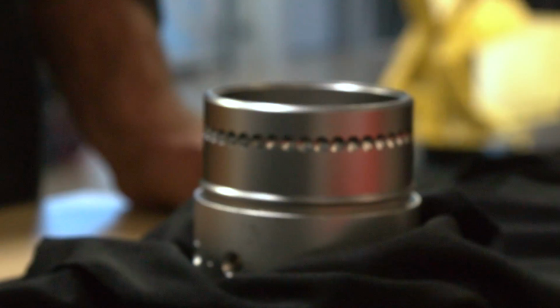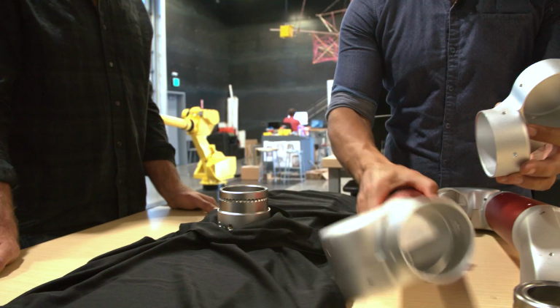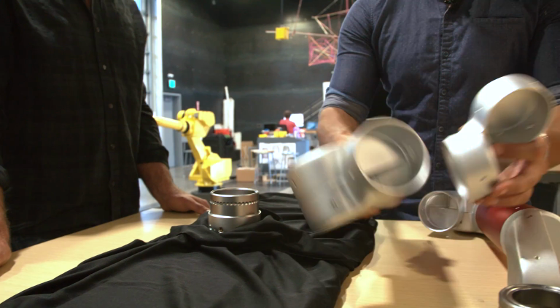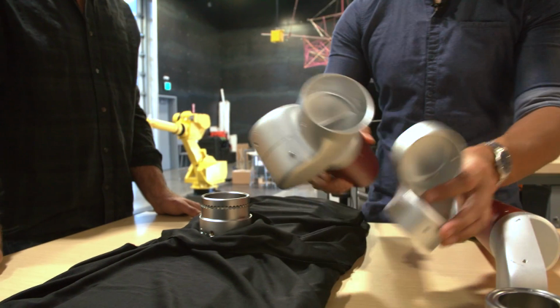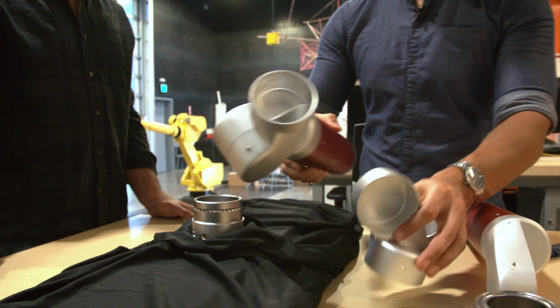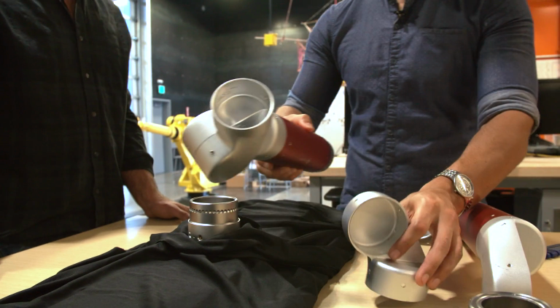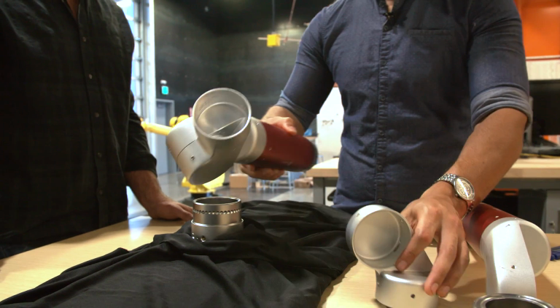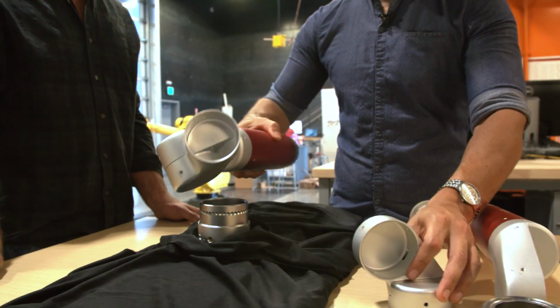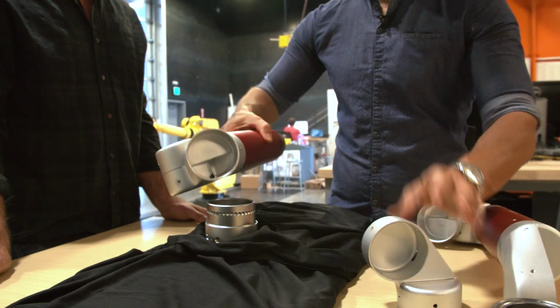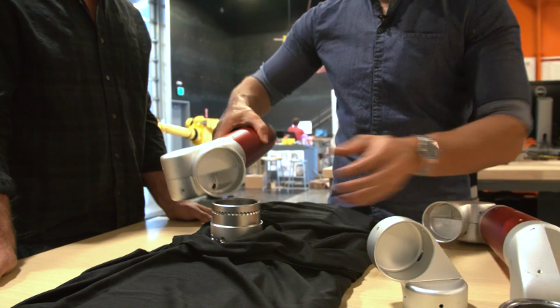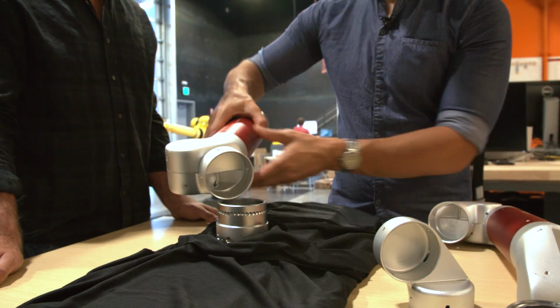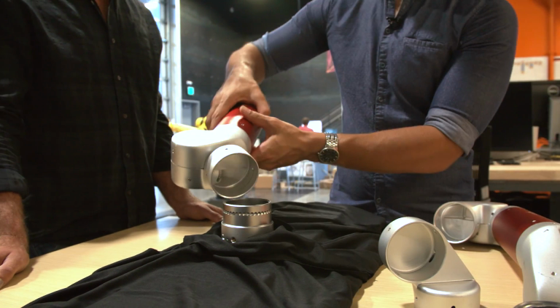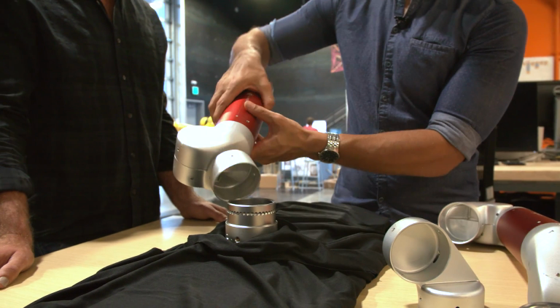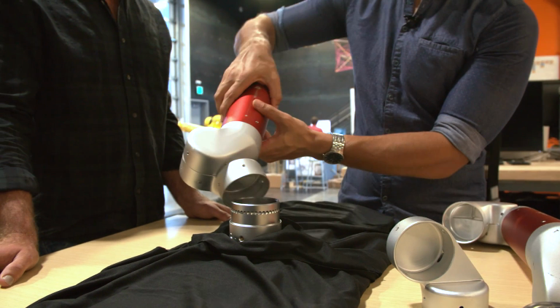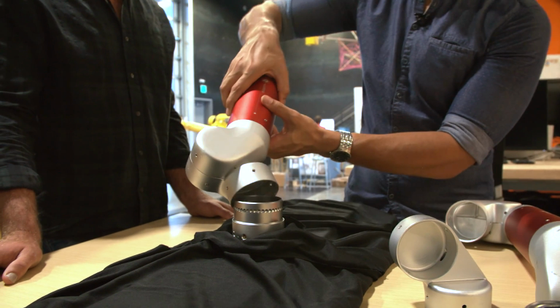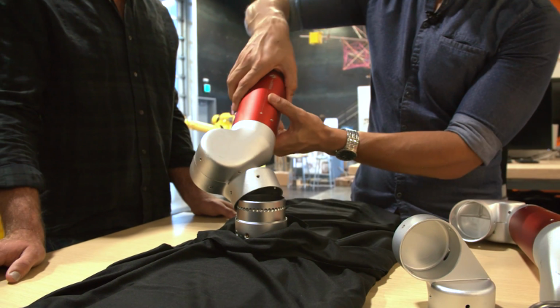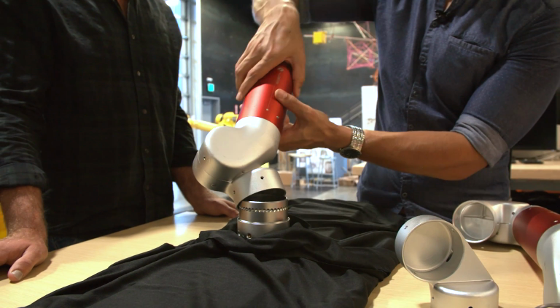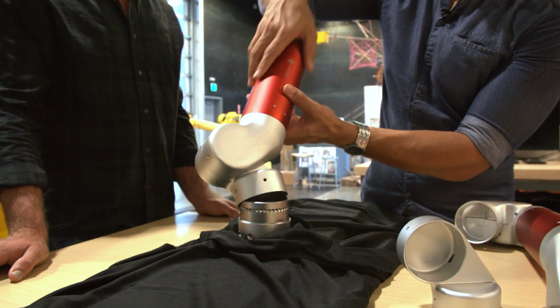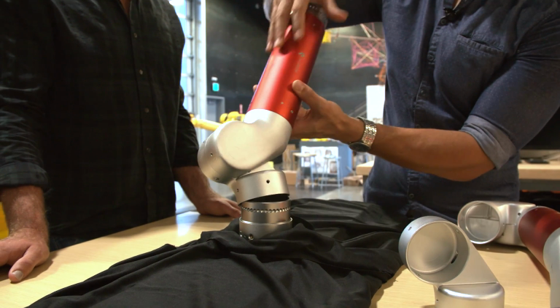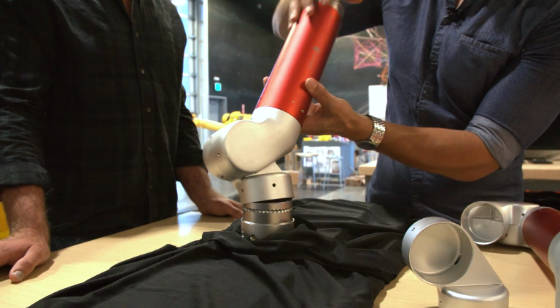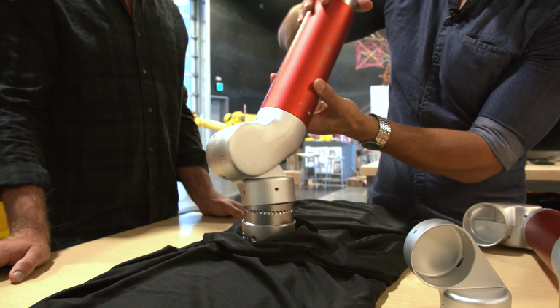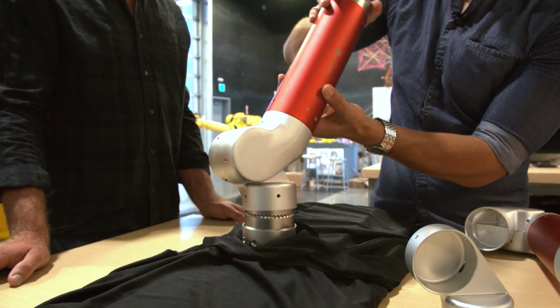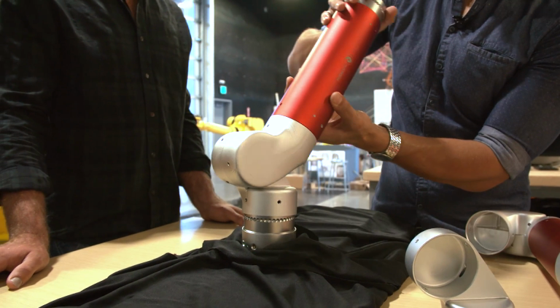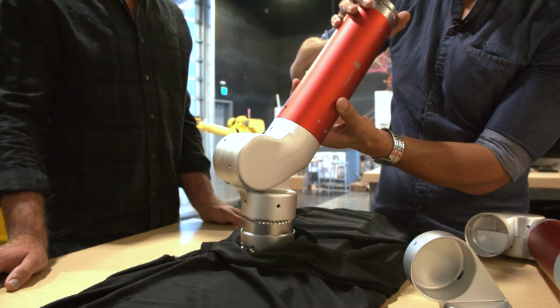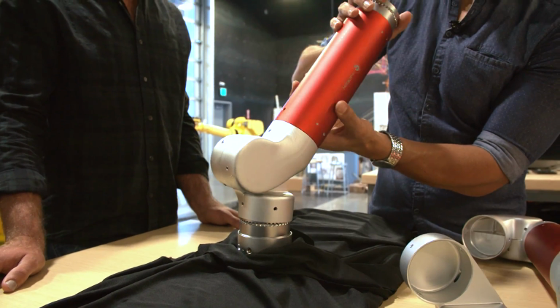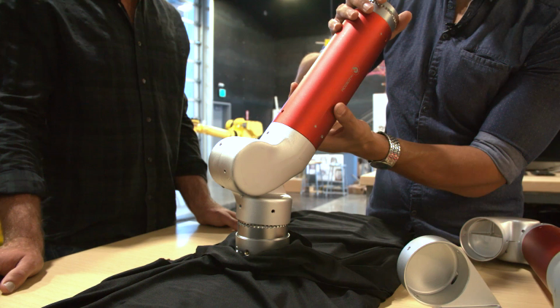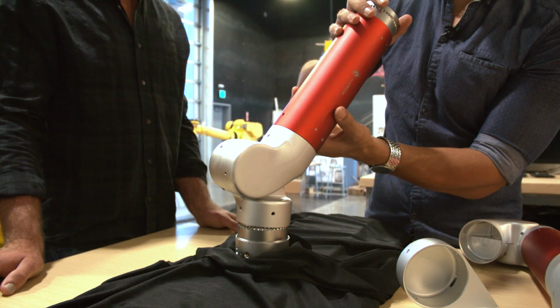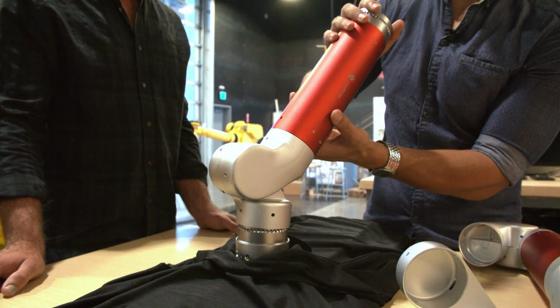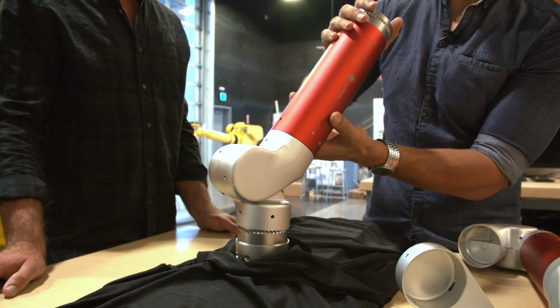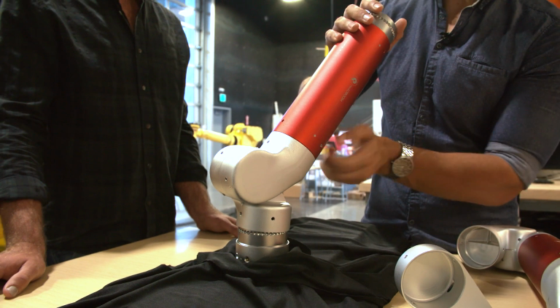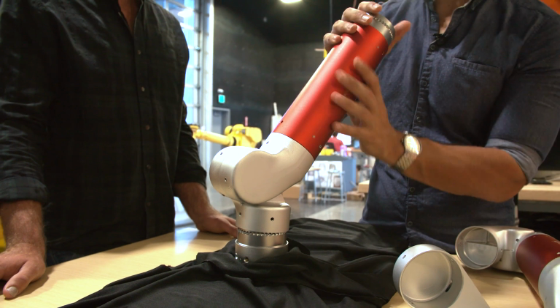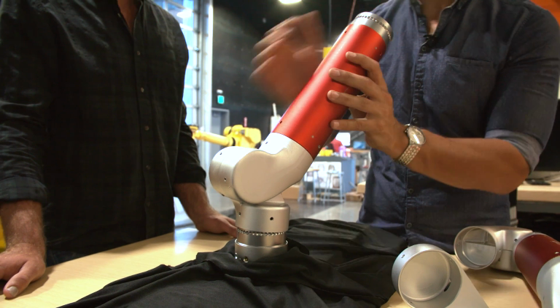And then you can start building up your robot. You can see how you can assemble a handful of components pretty quickly.